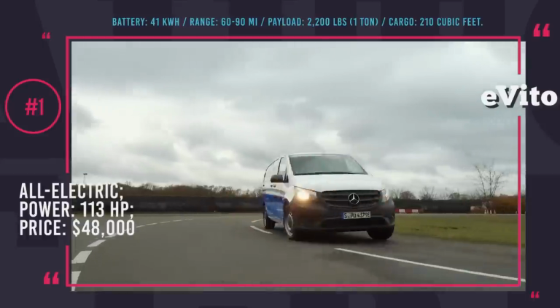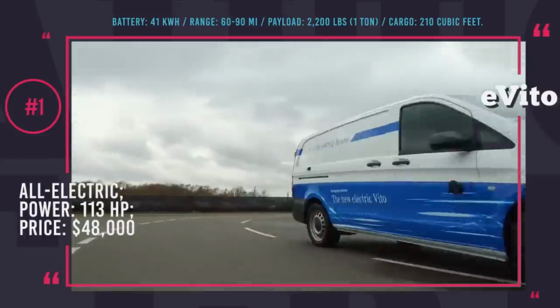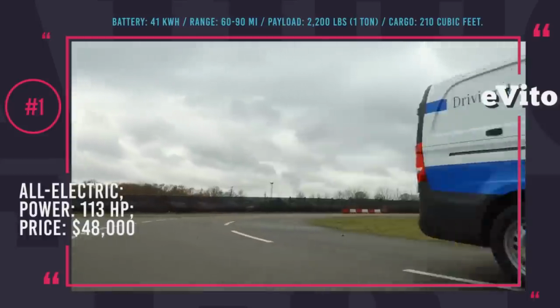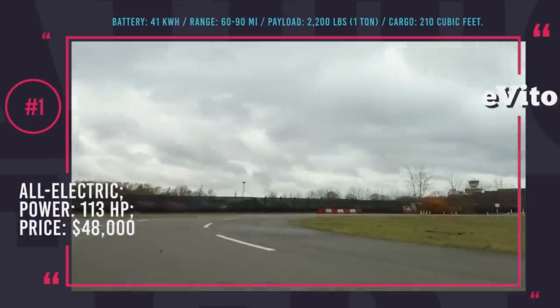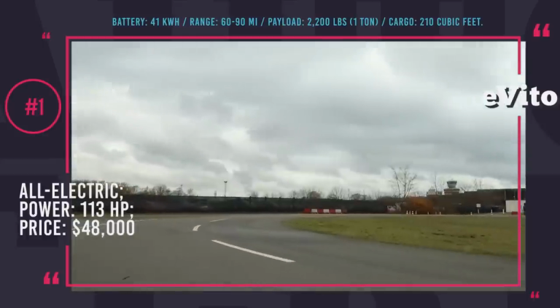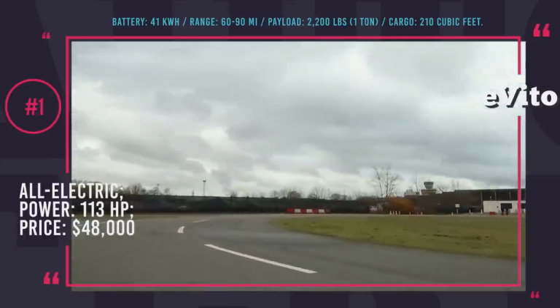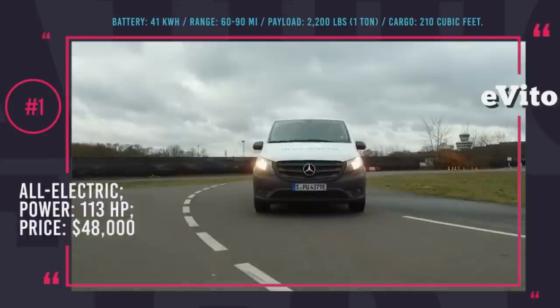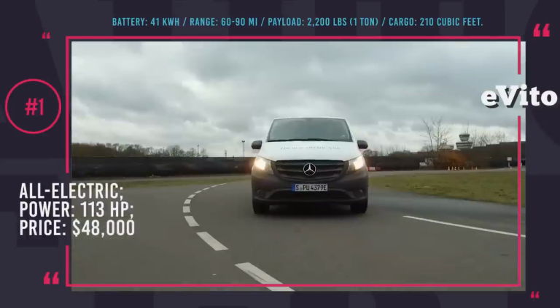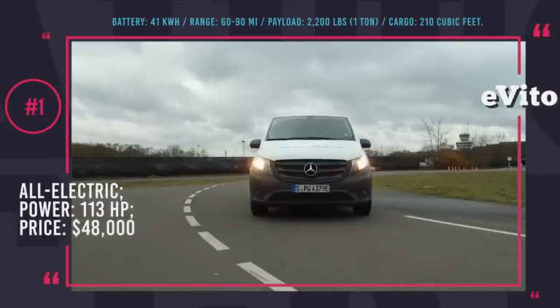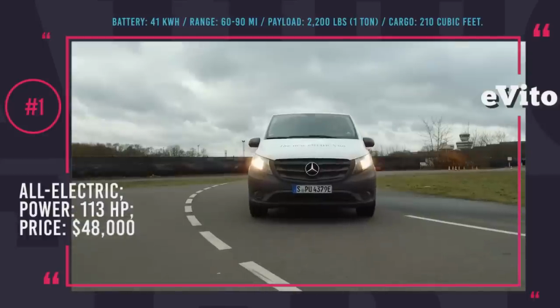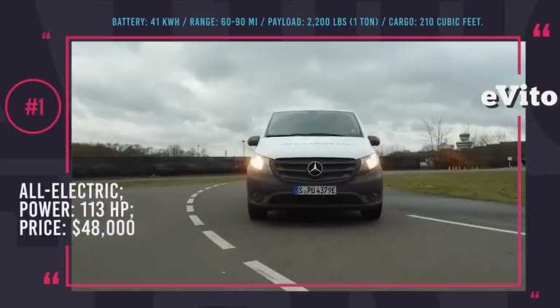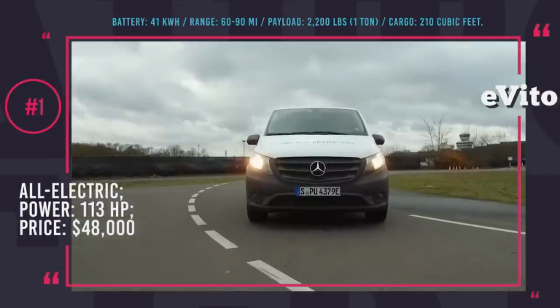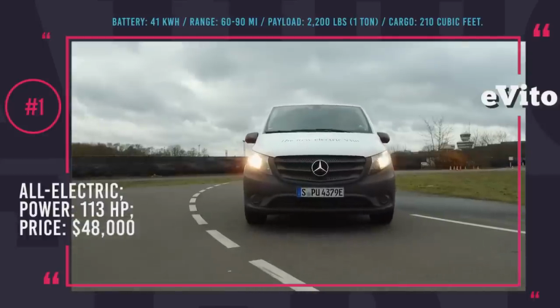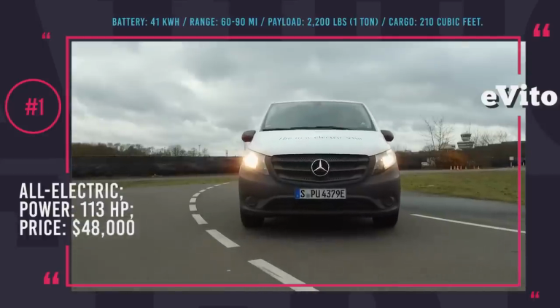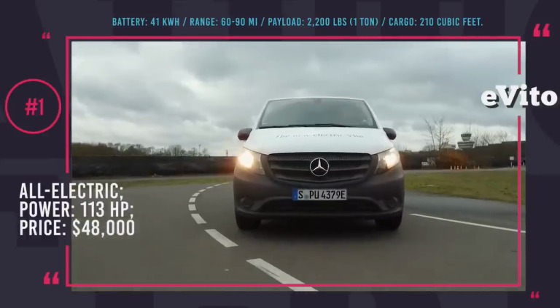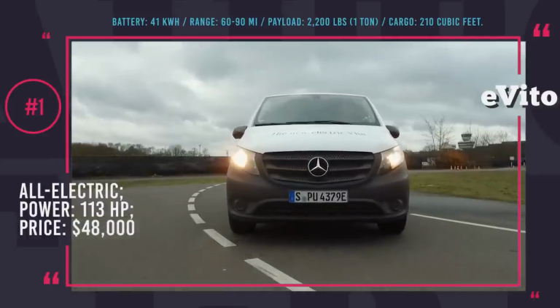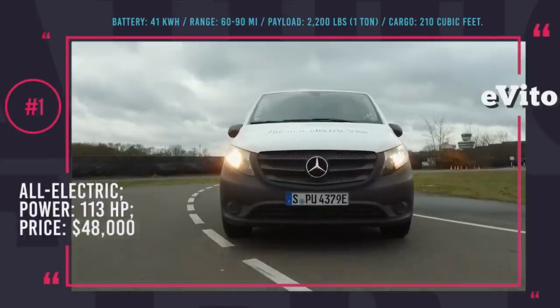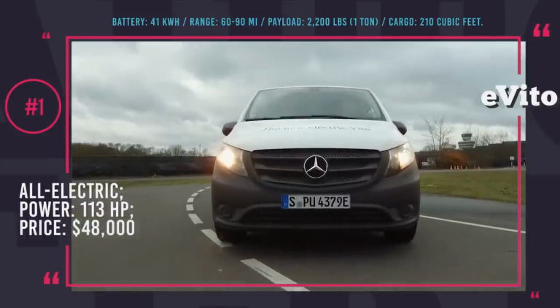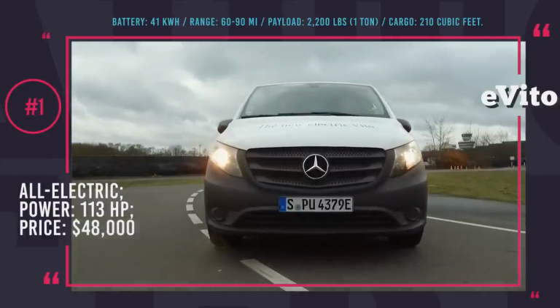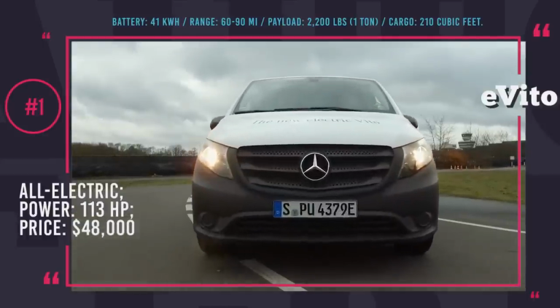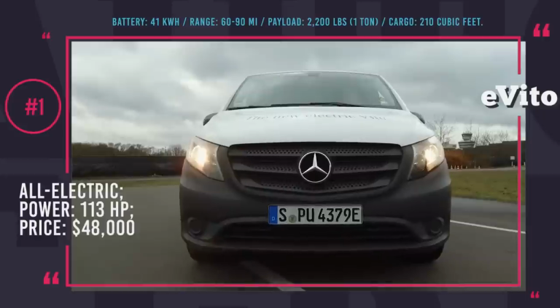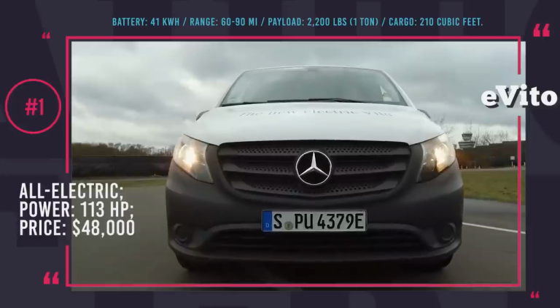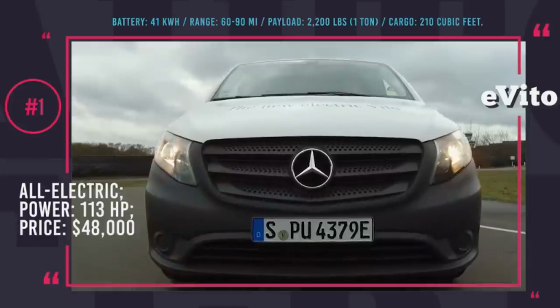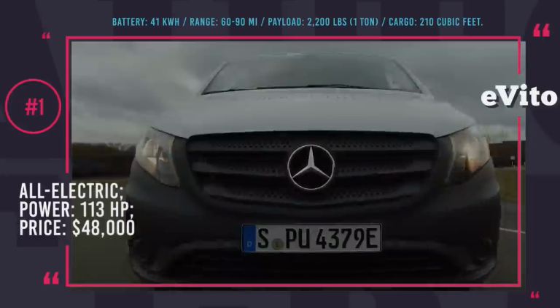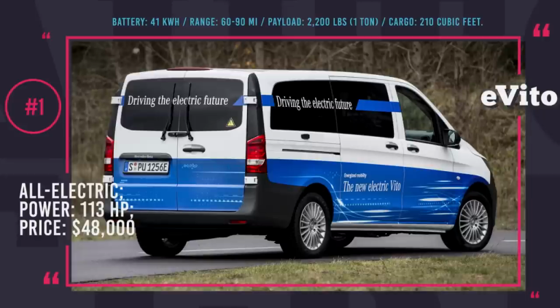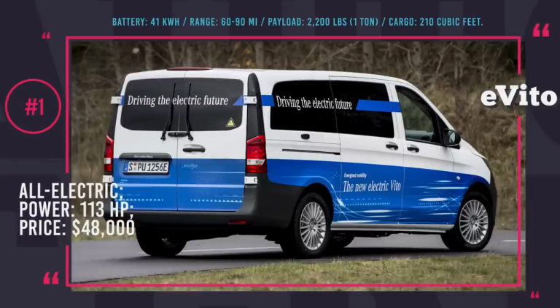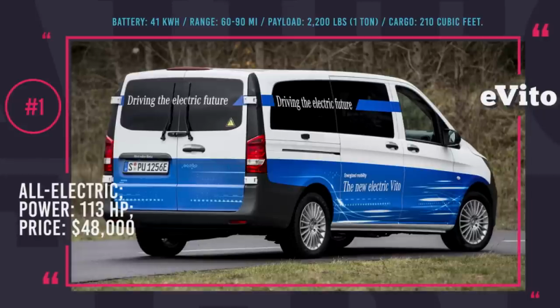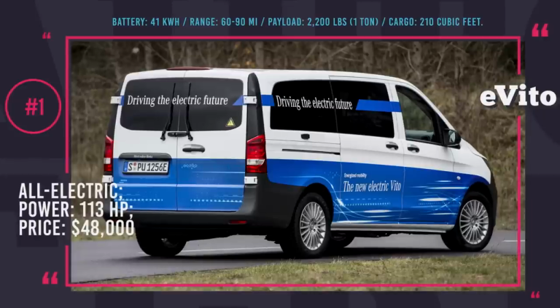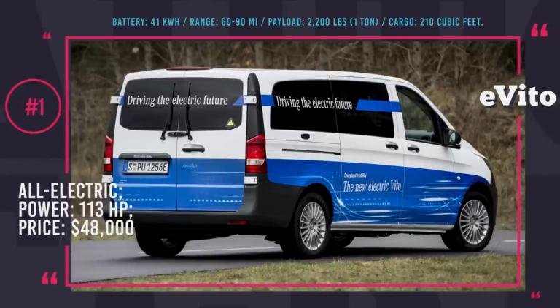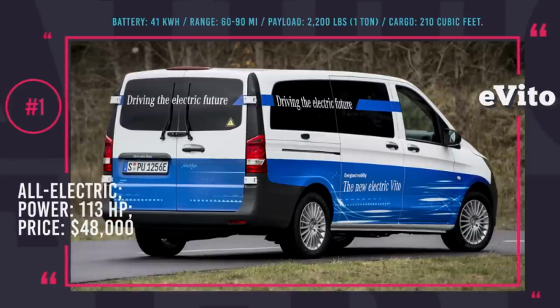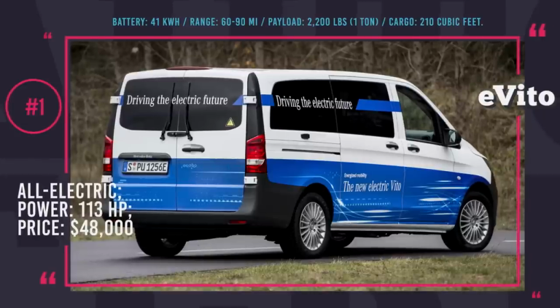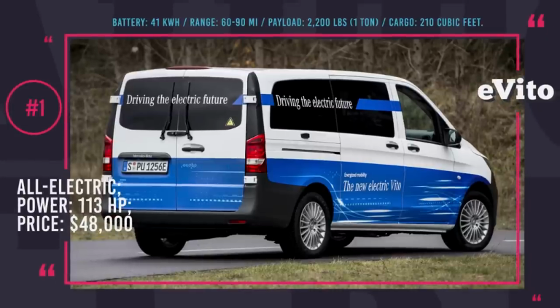The pricing starts at 40,000 euros or 48,000 dollars, with first deliveries starting in the third quarter of 2018.